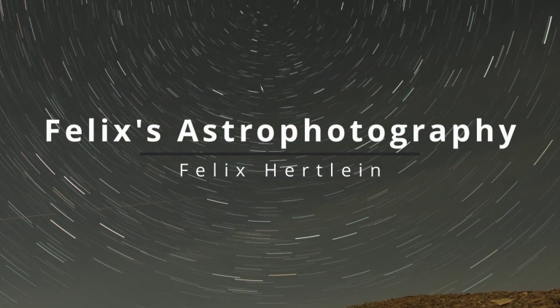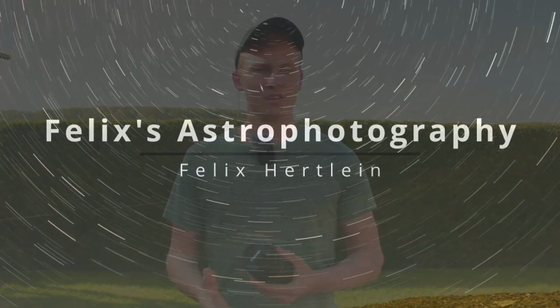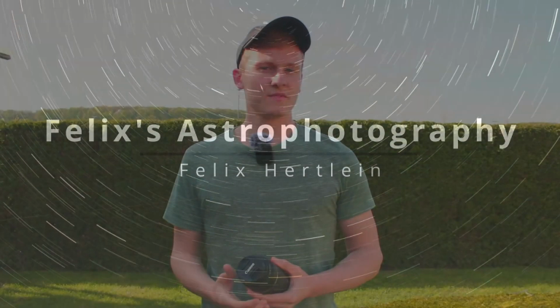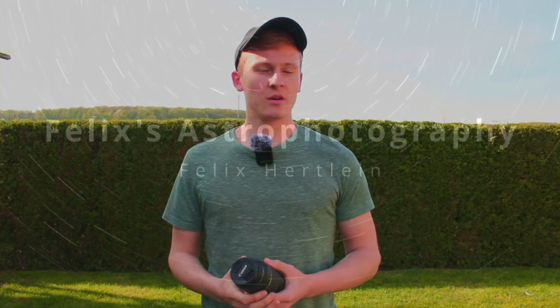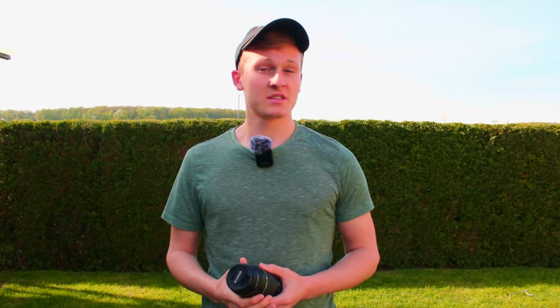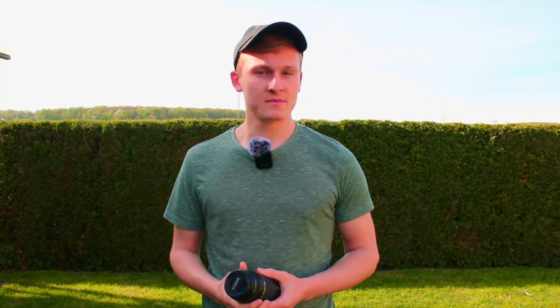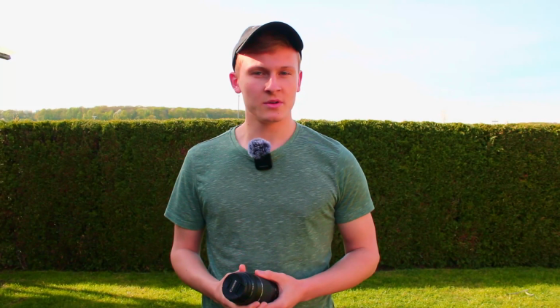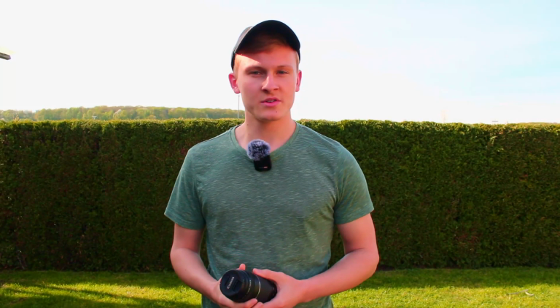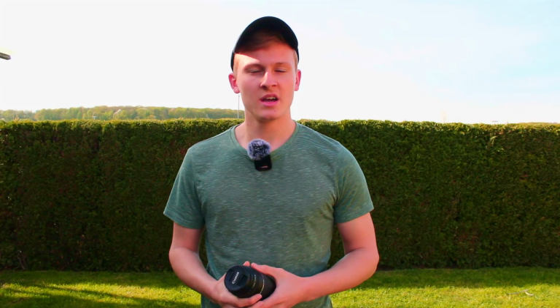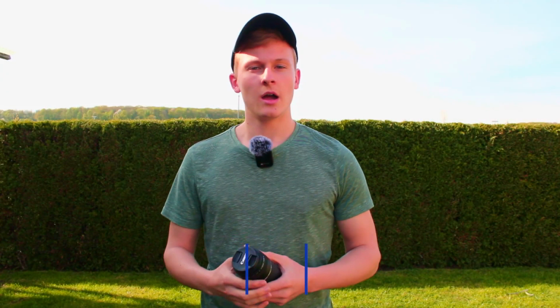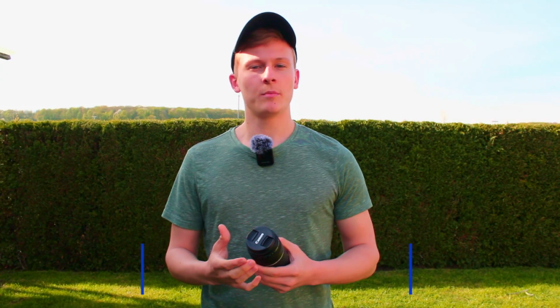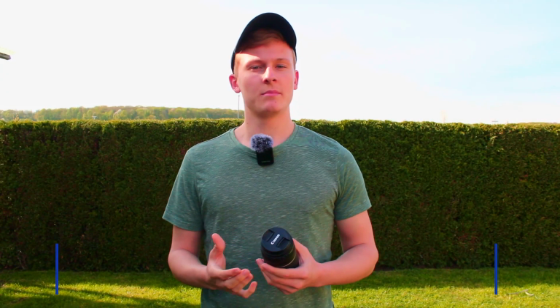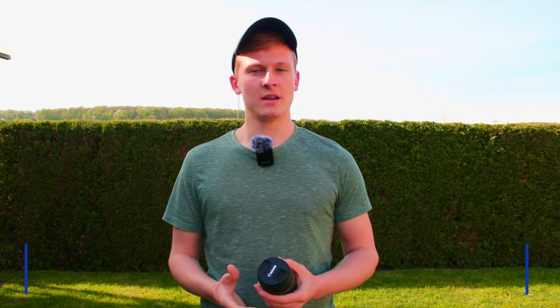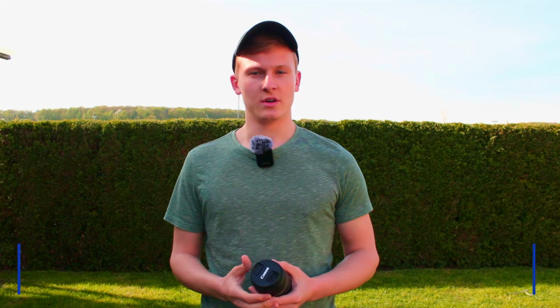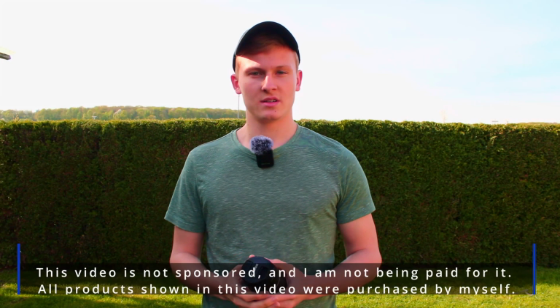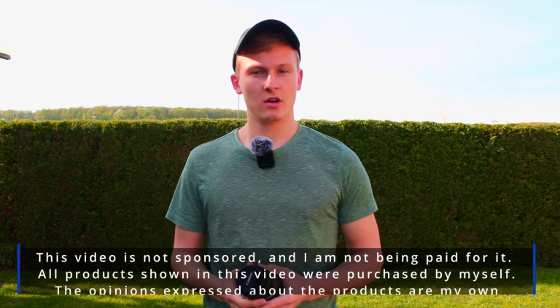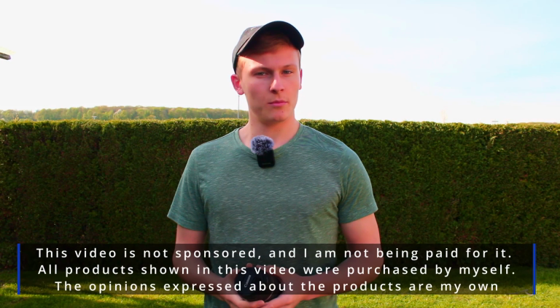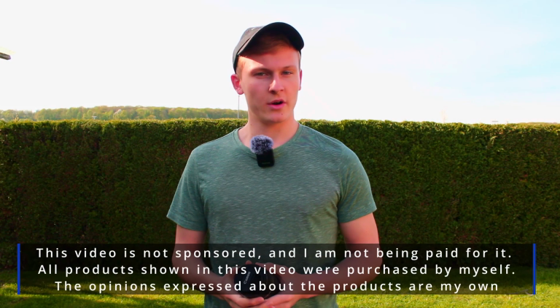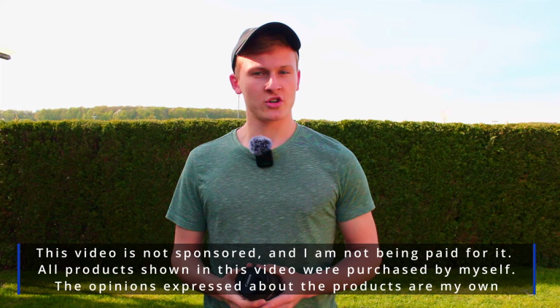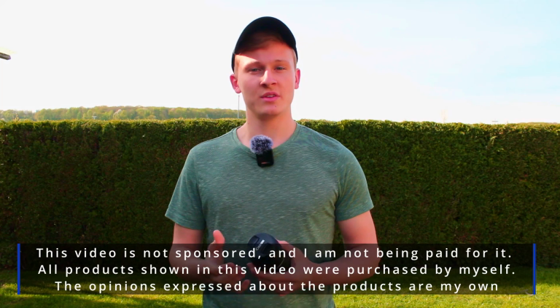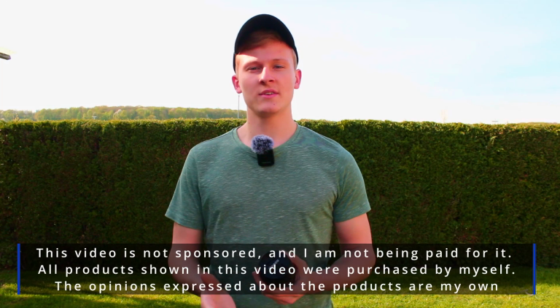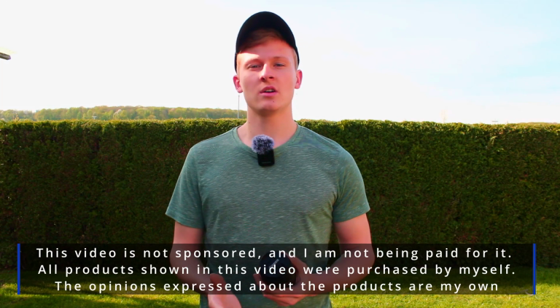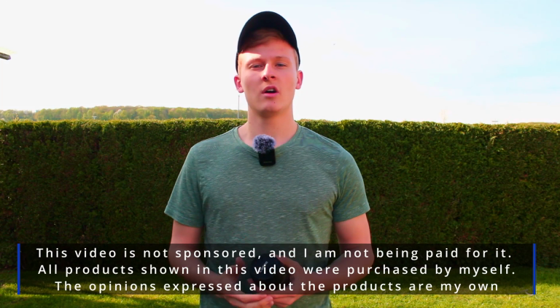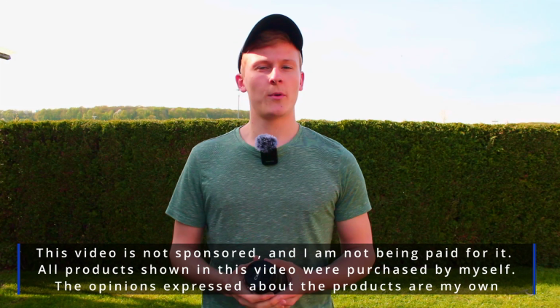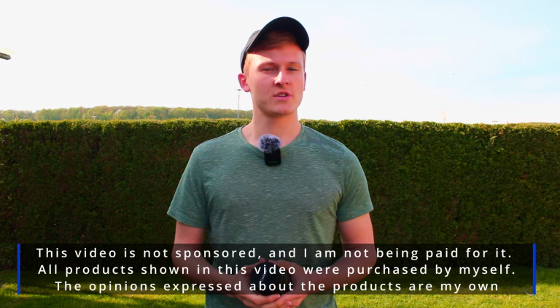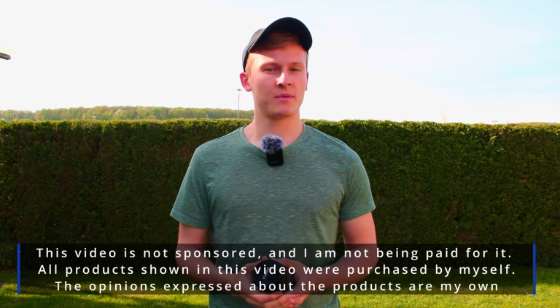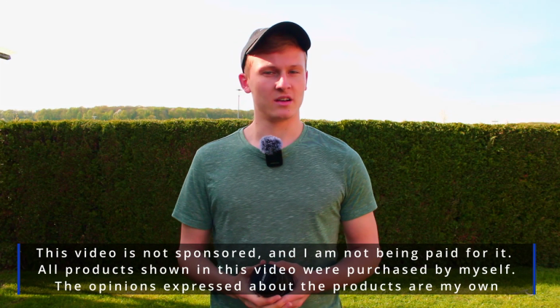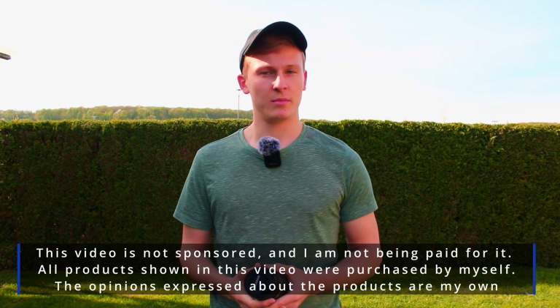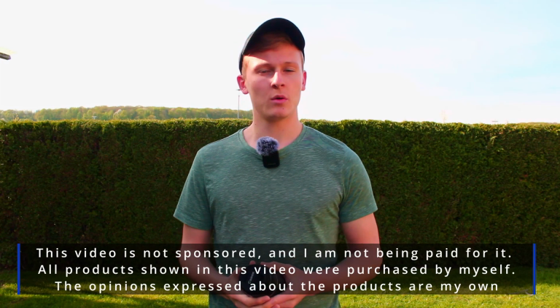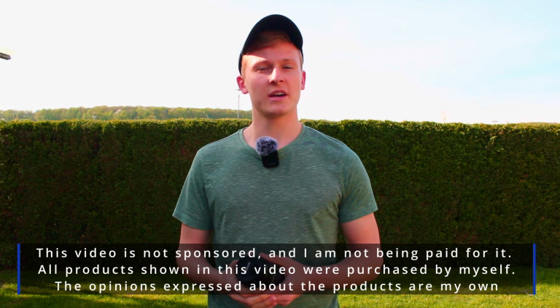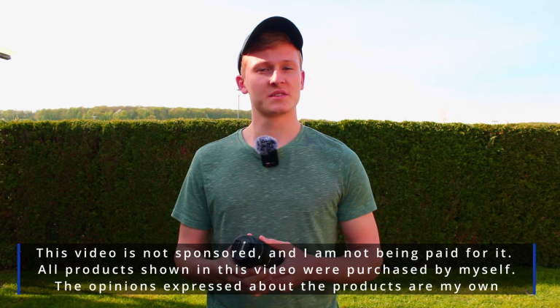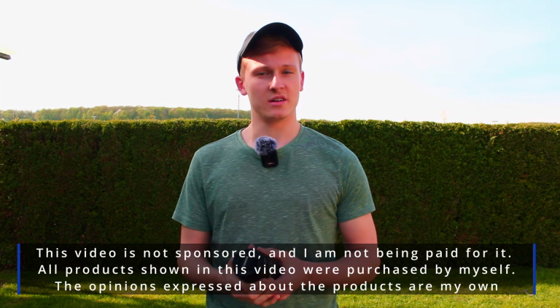This video is not sponsored and I'm not being paid for it. All products shown in this video were purchased by myself, but now I would like to start.